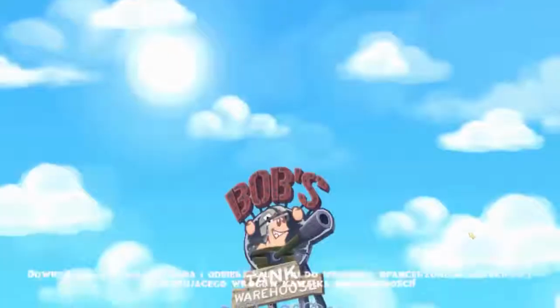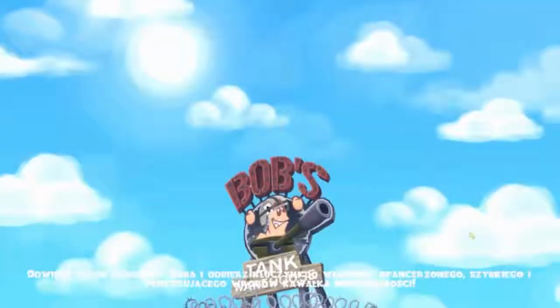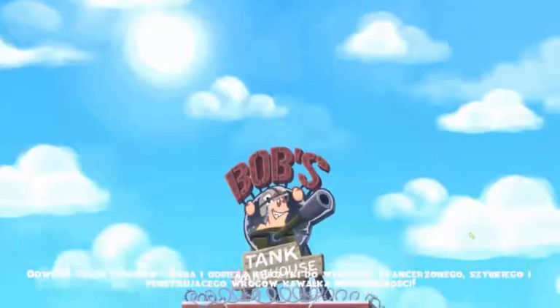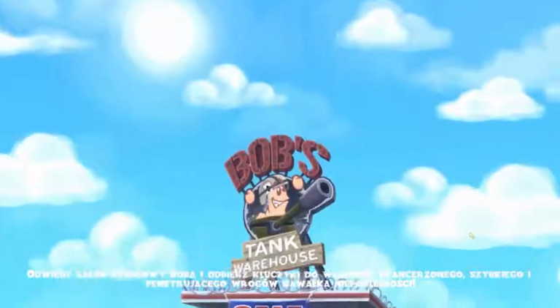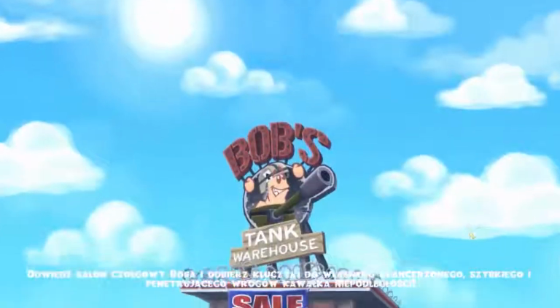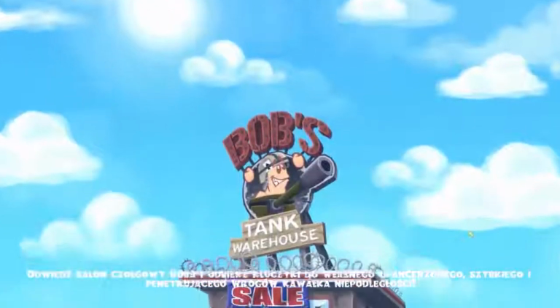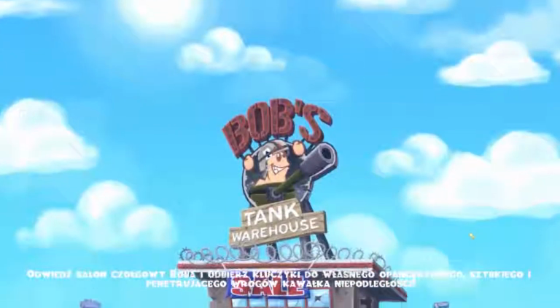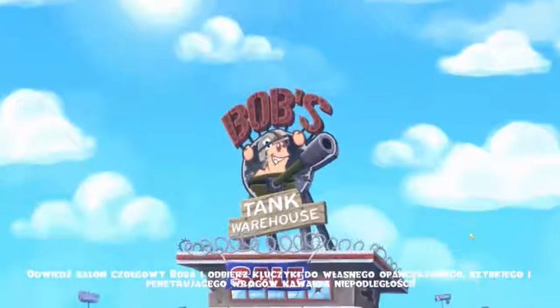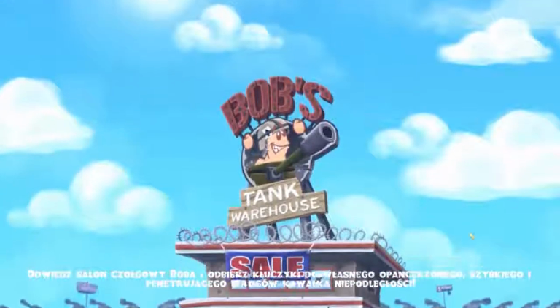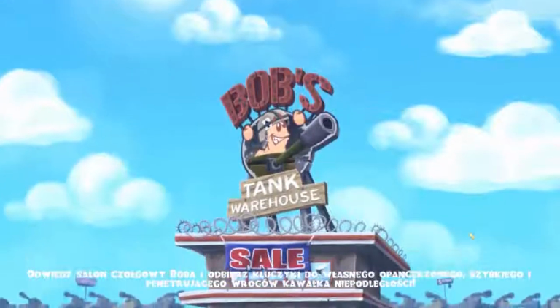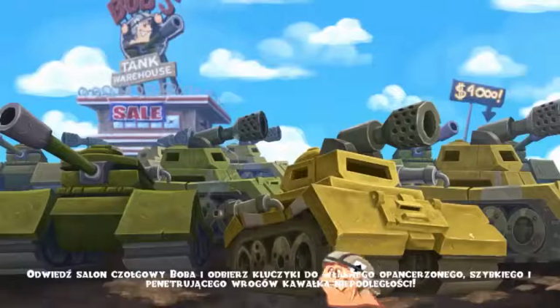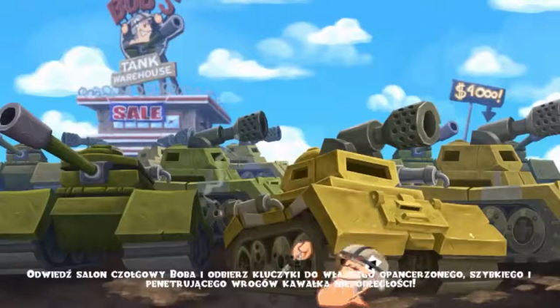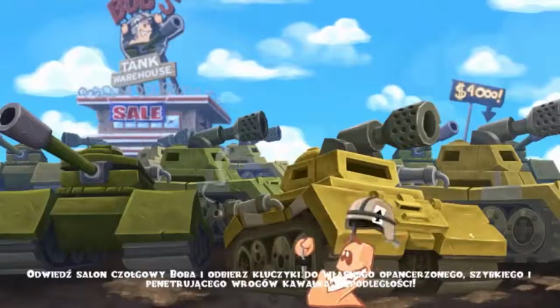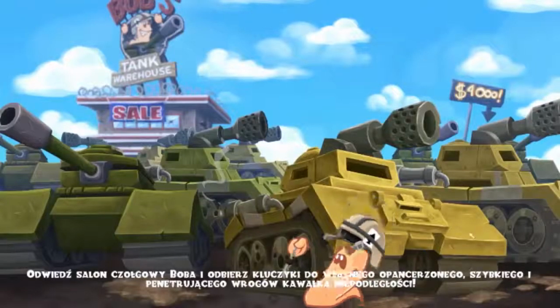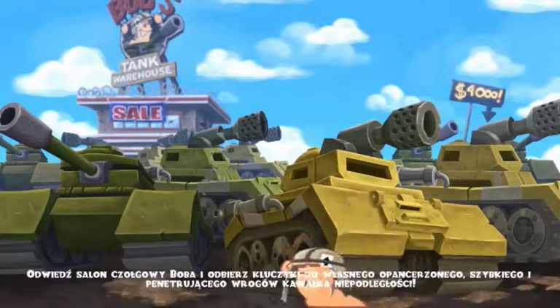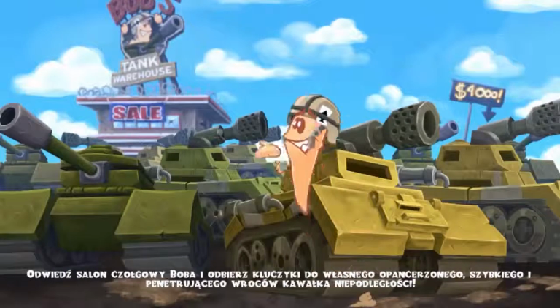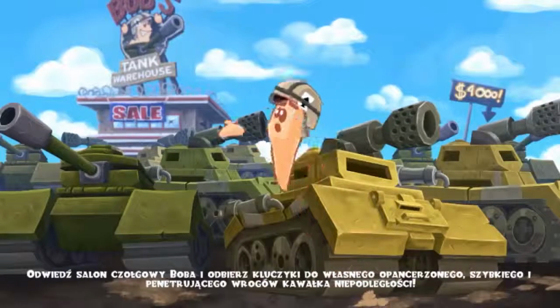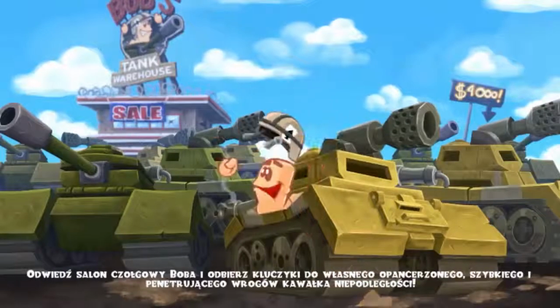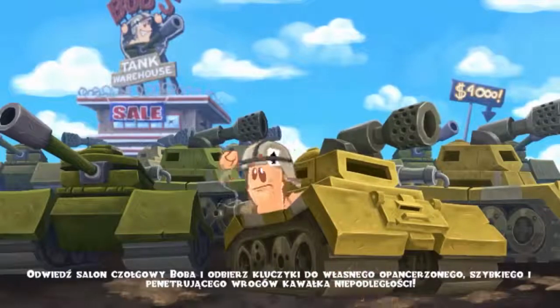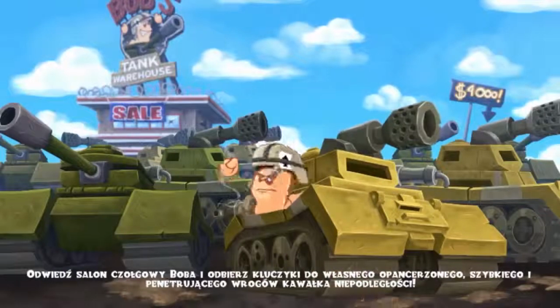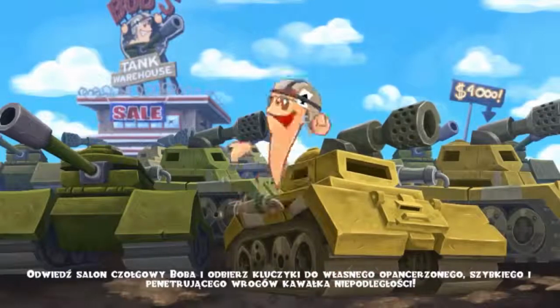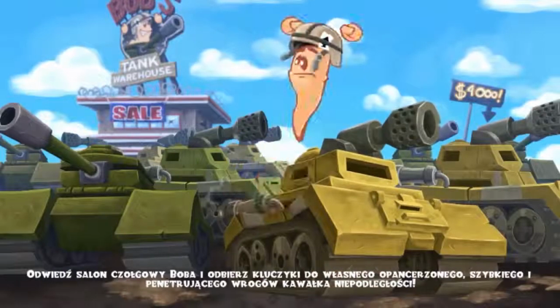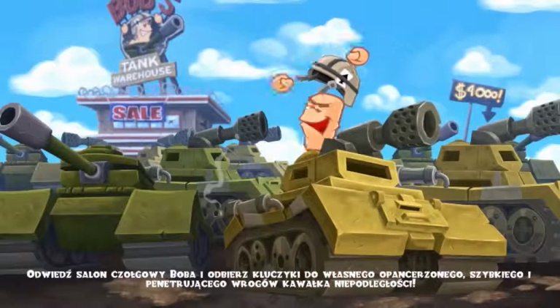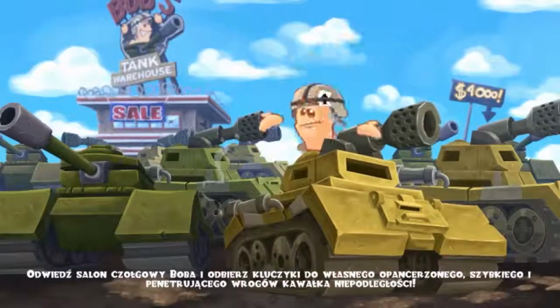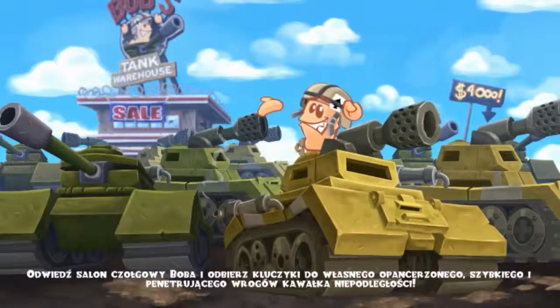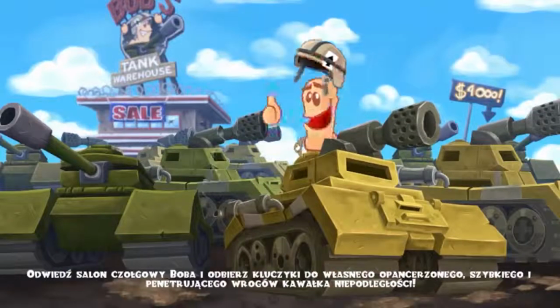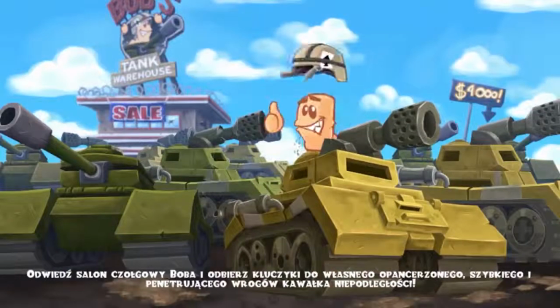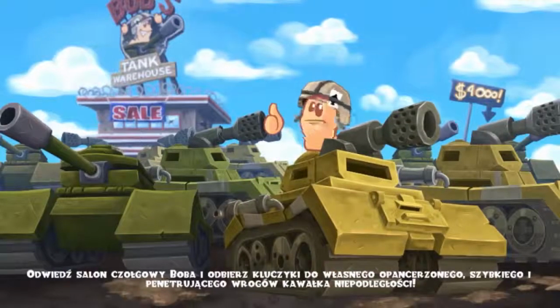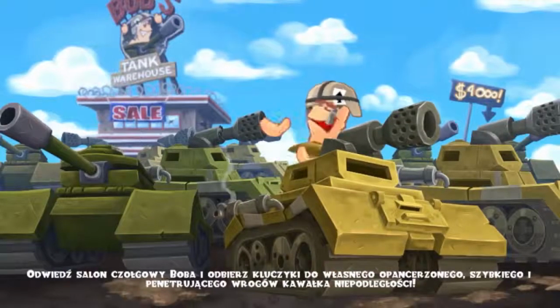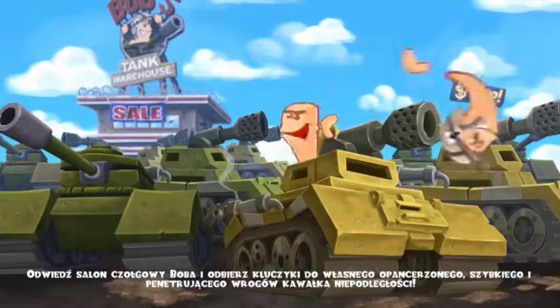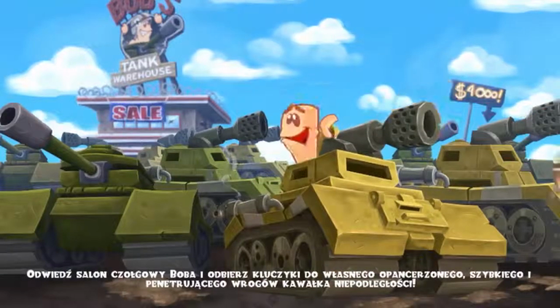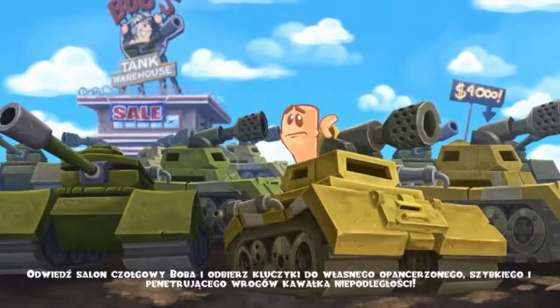Visit Bob's Tank Warehouse and pick up the keys to your very own heavily armored, high-velocity, armor-piercing slice of independence.